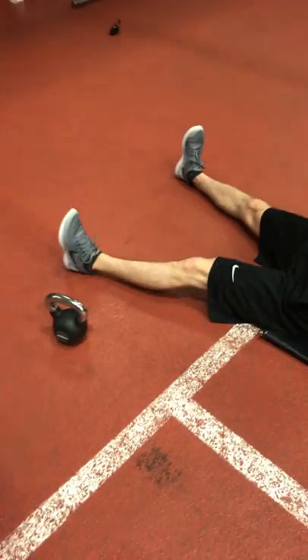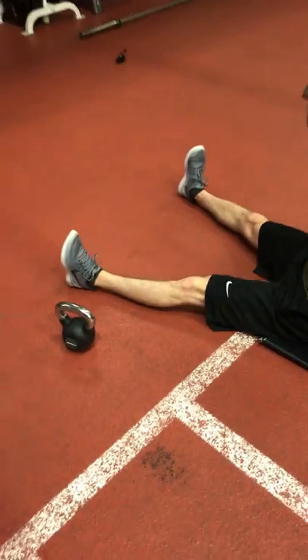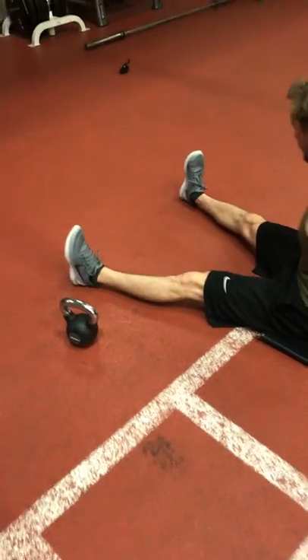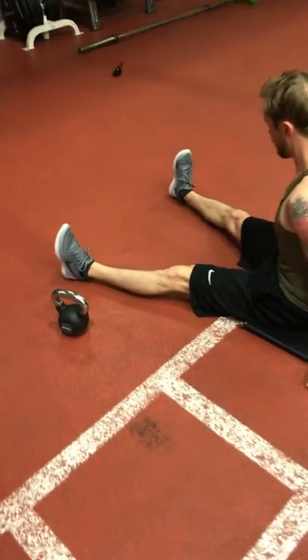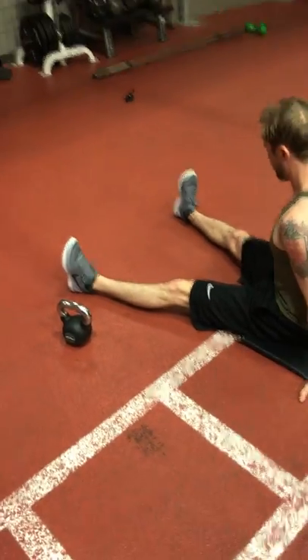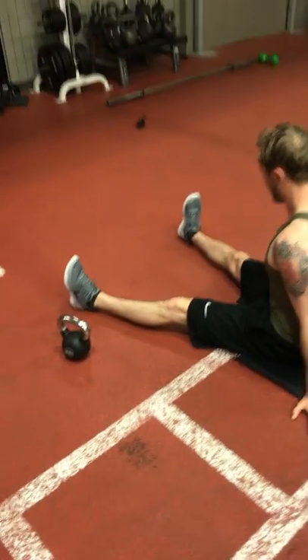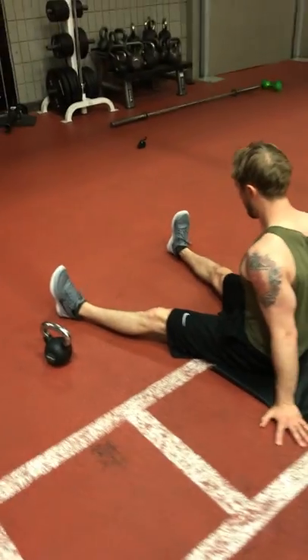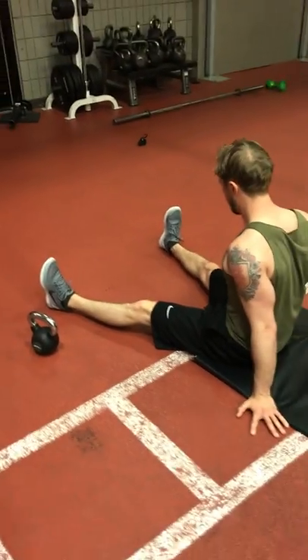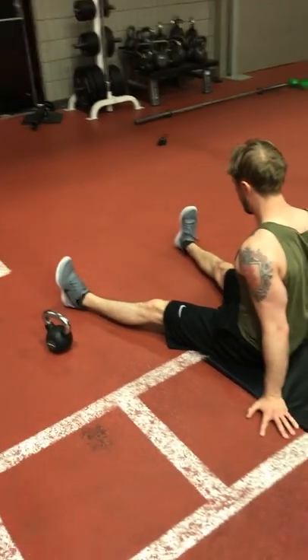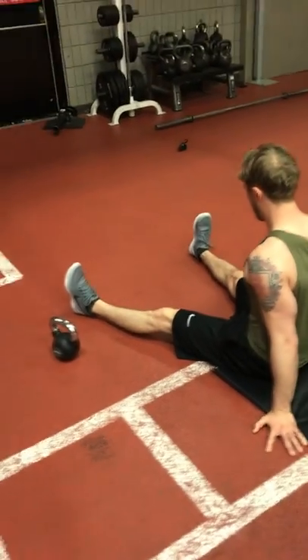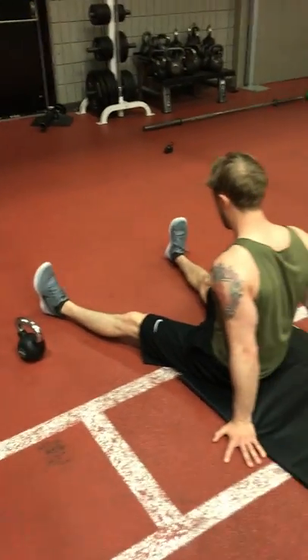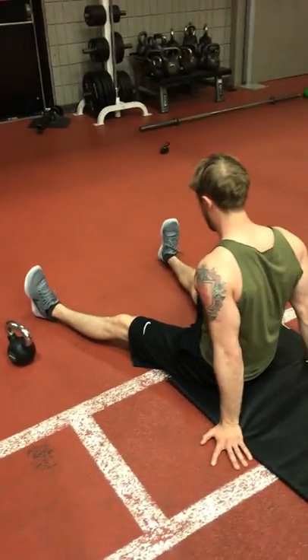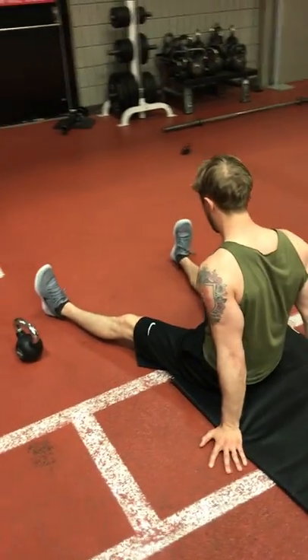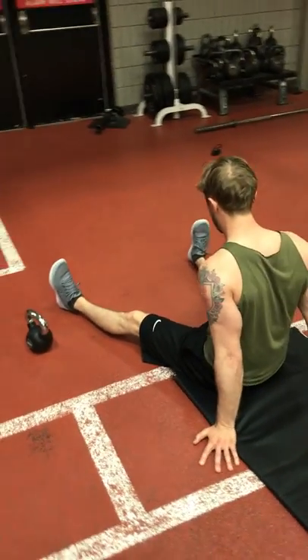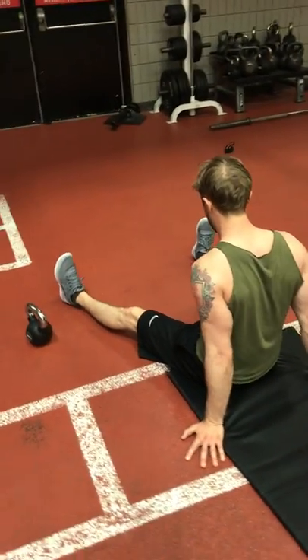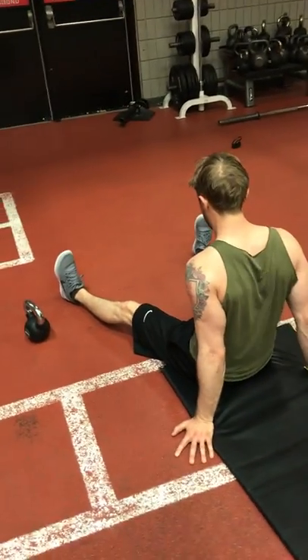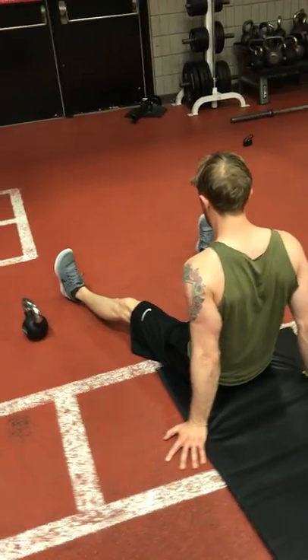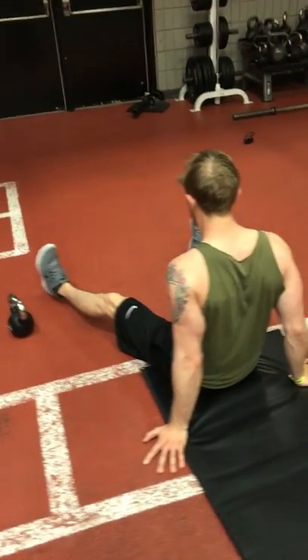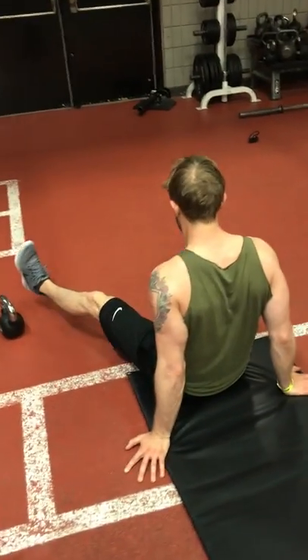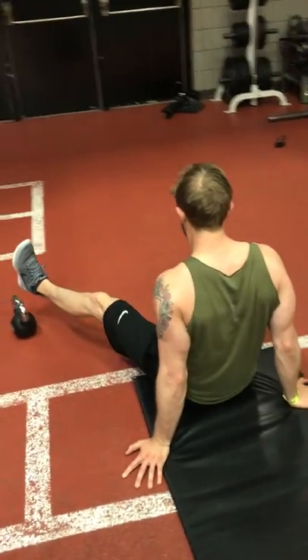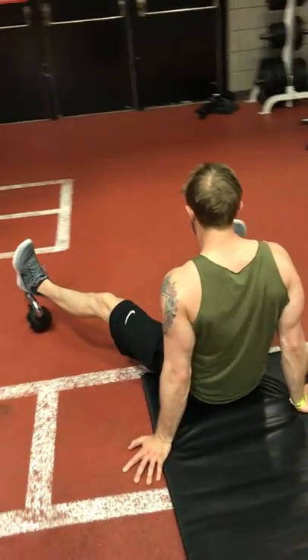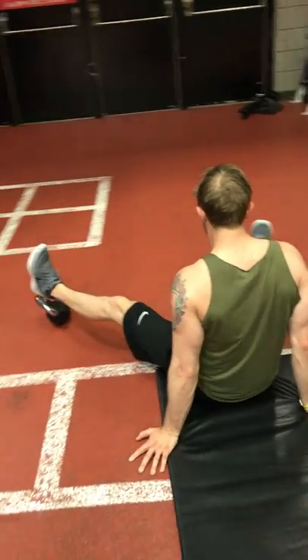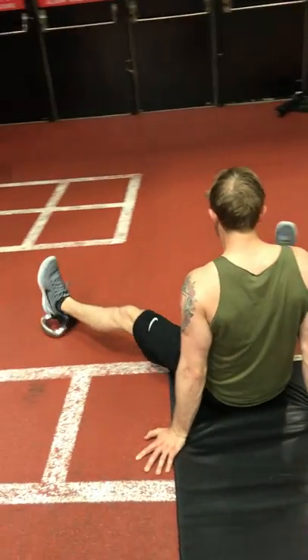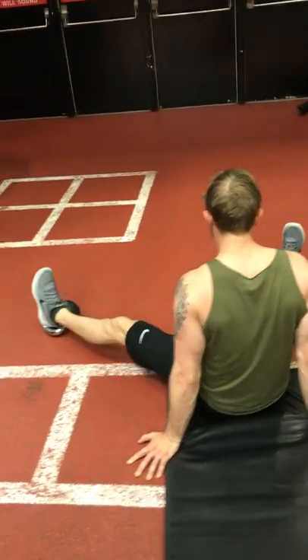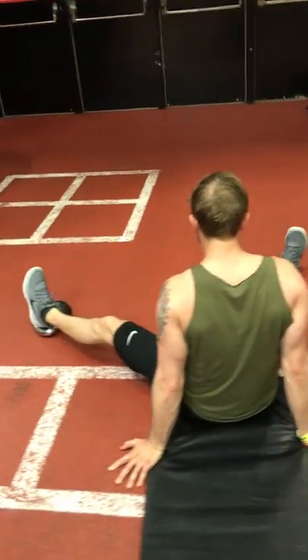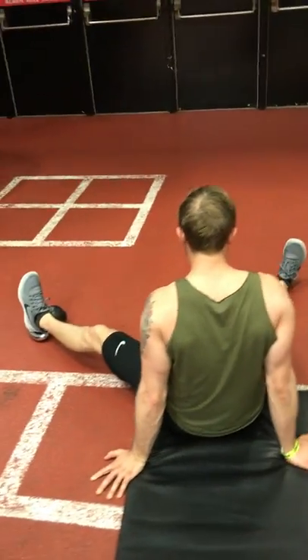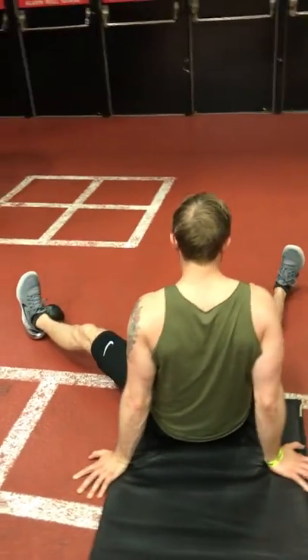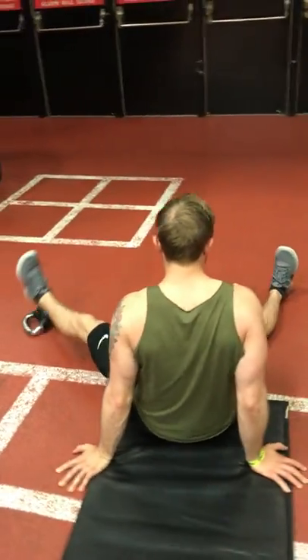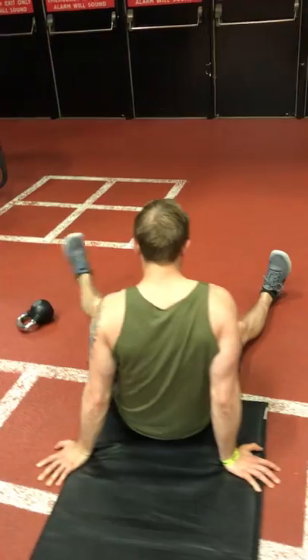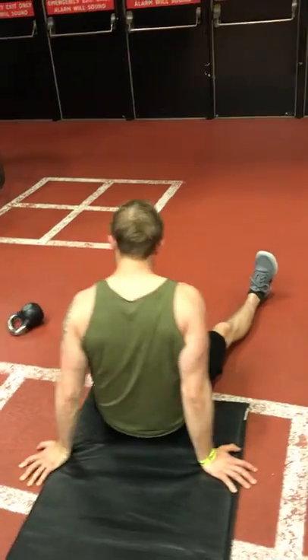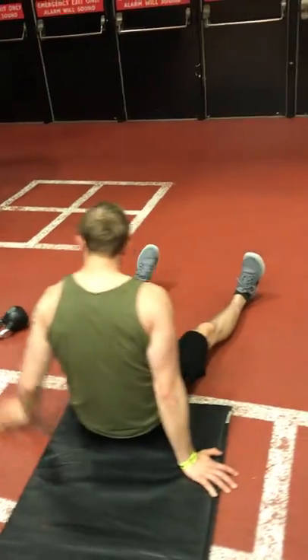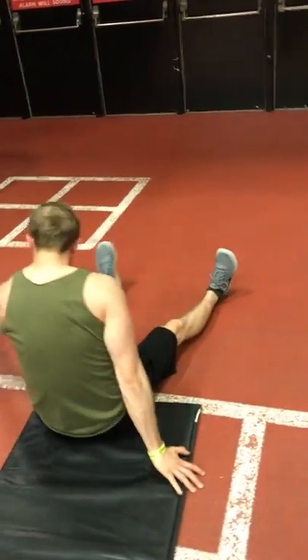My friend, another drill that we're going through with superstar athlete, football athlete, Mark.